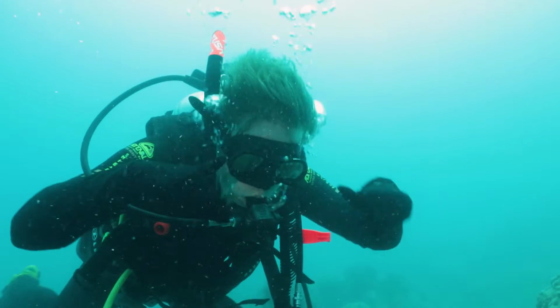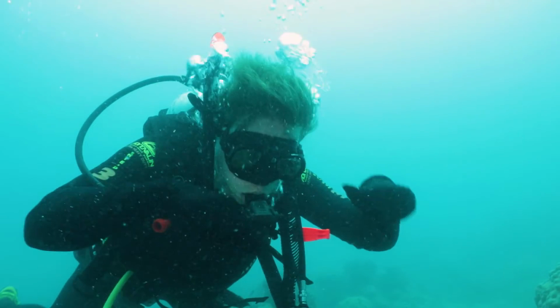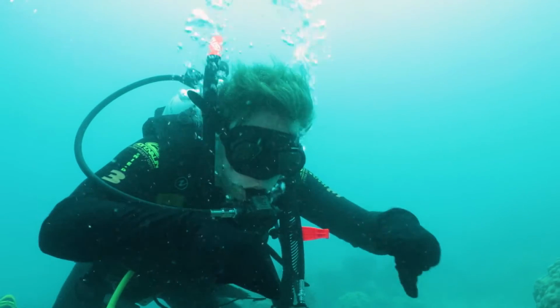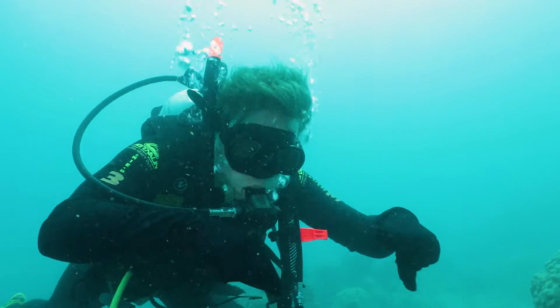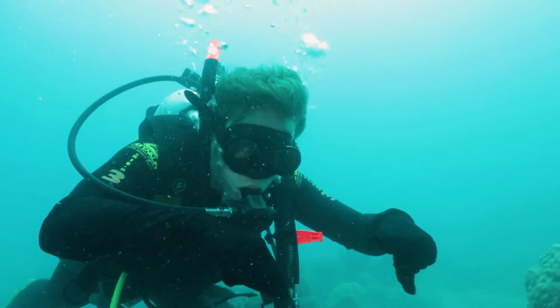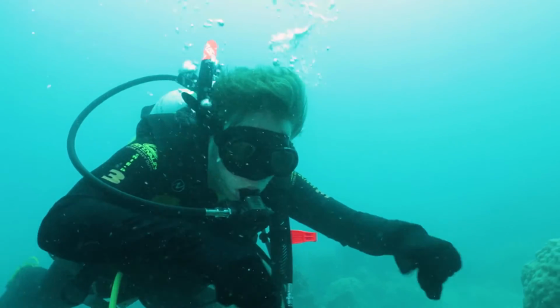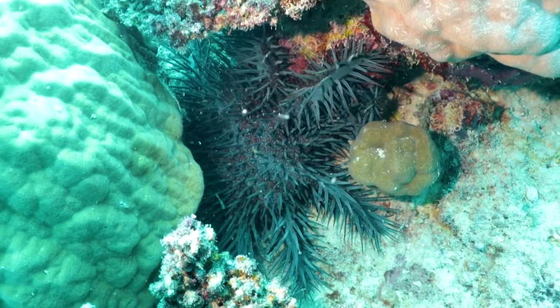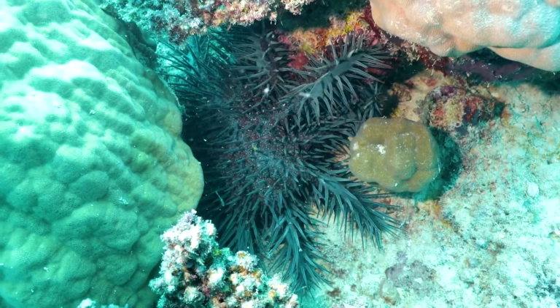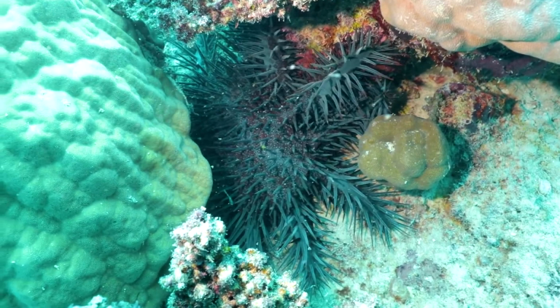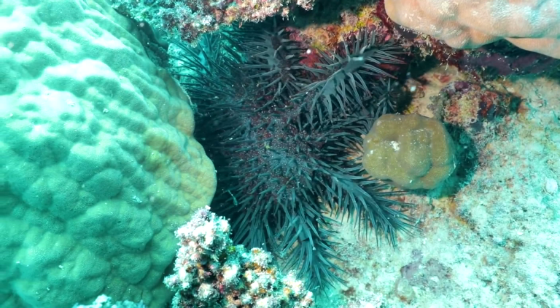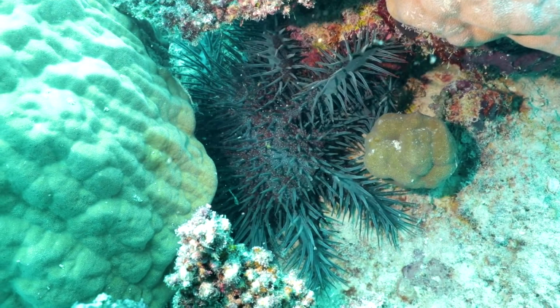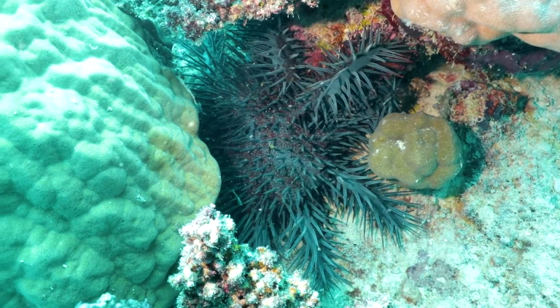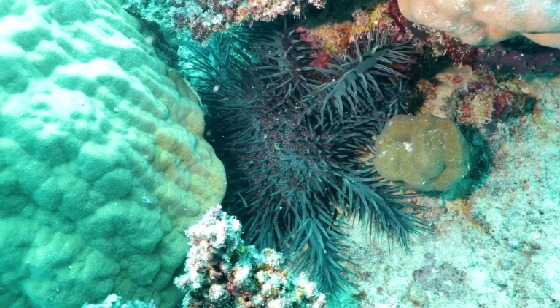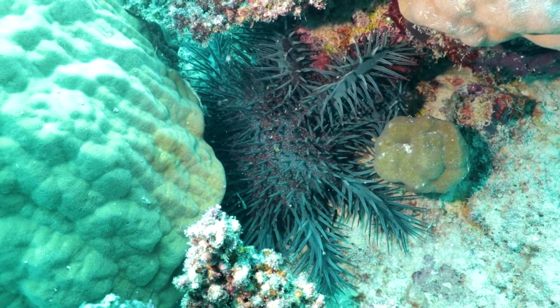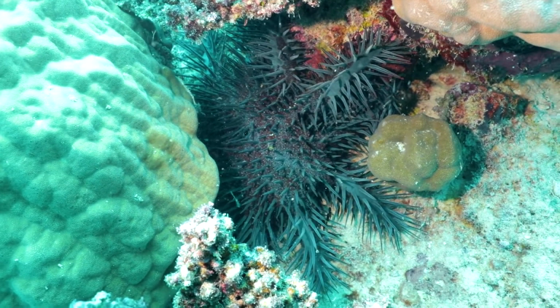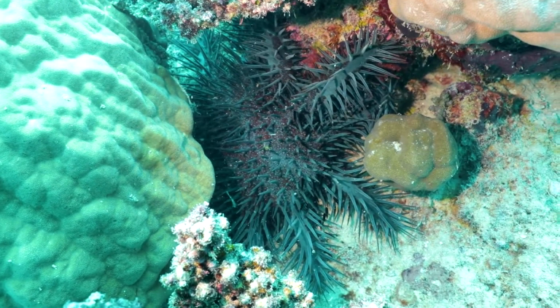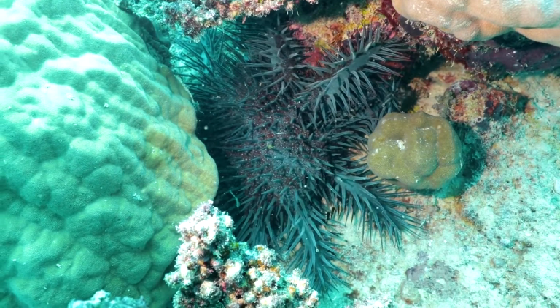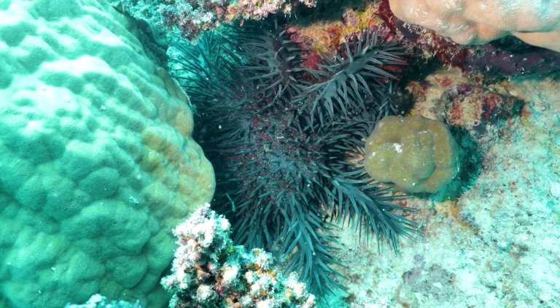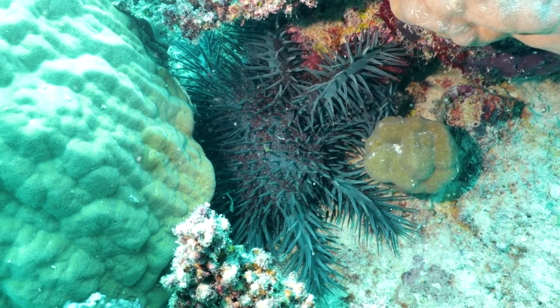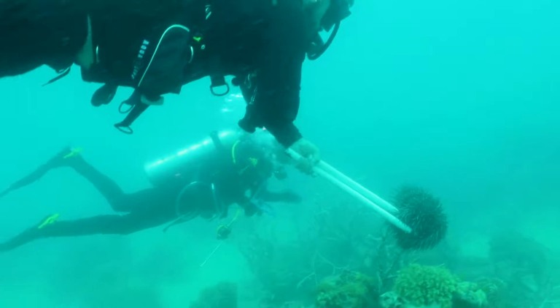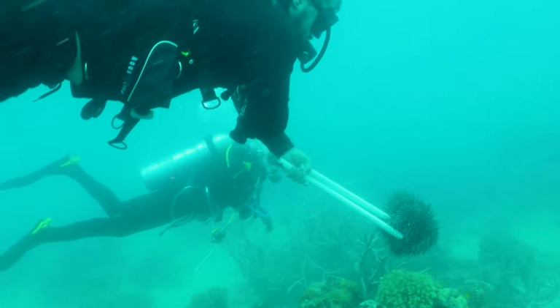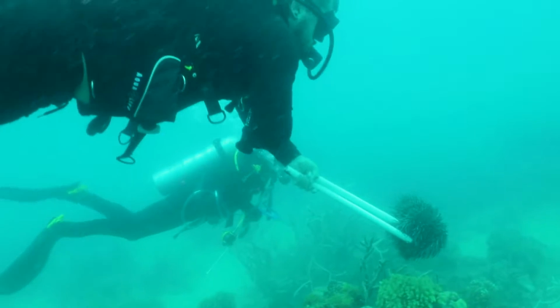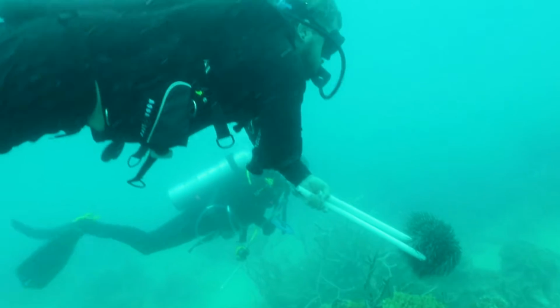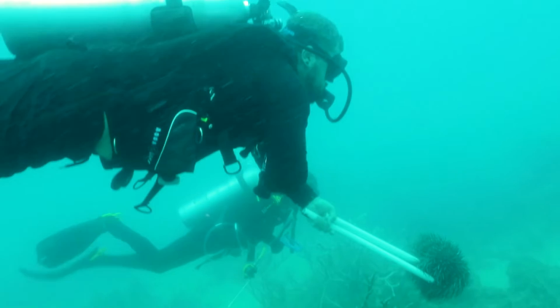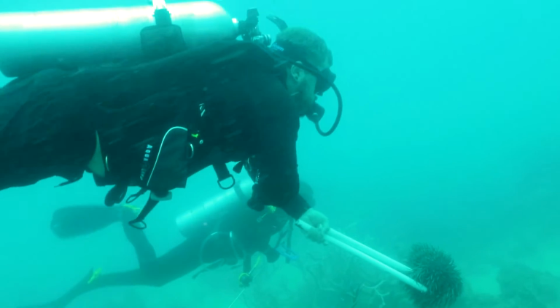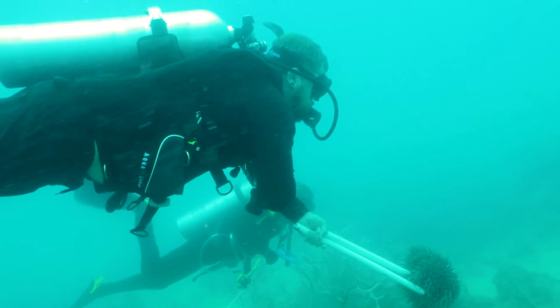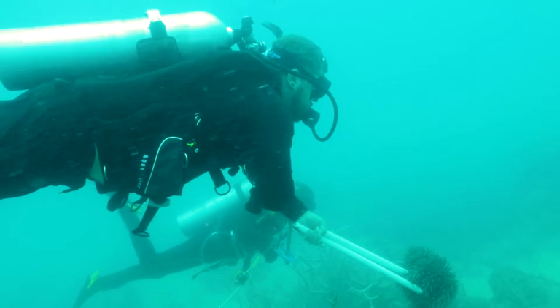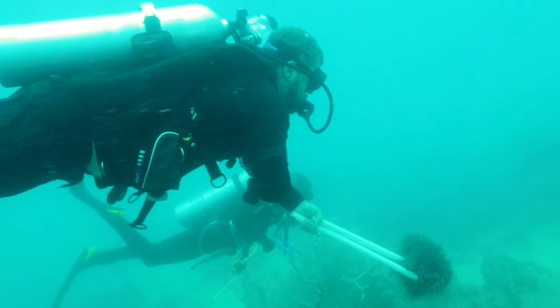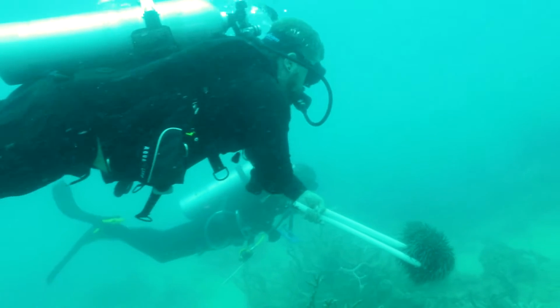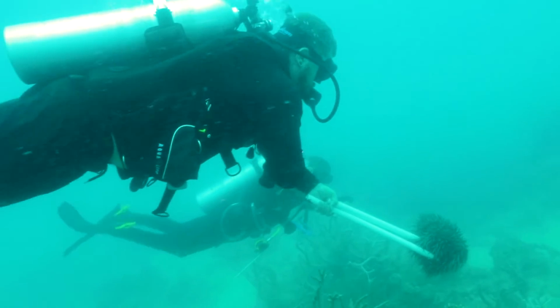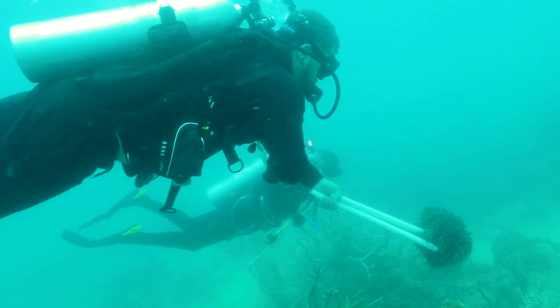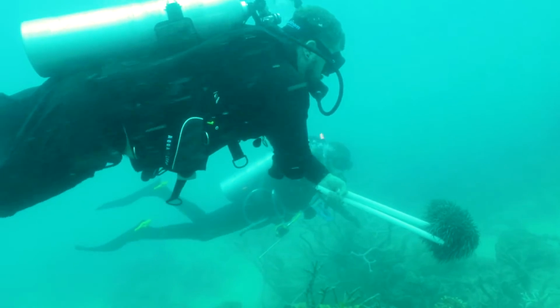This is the crown of thorns starfish. It's insanely painful, like 30 bee stings all at the same time. It's really painful.